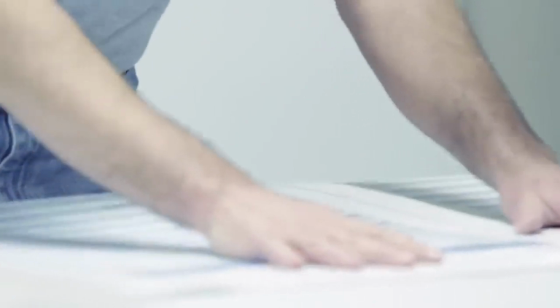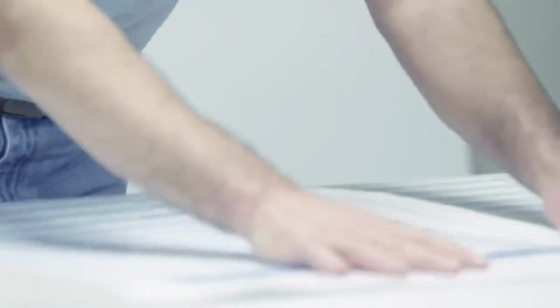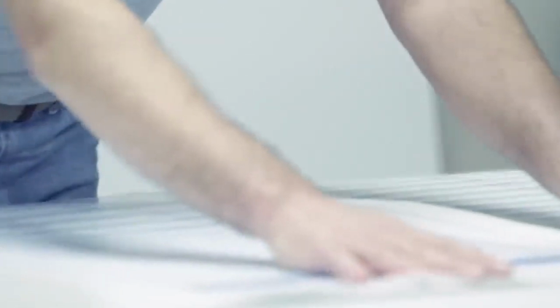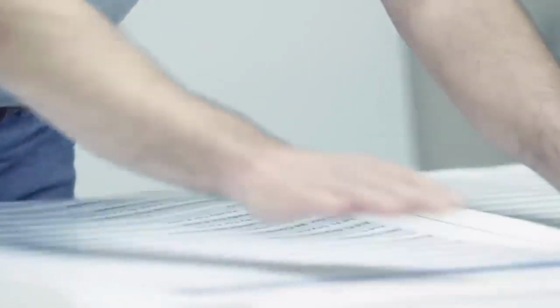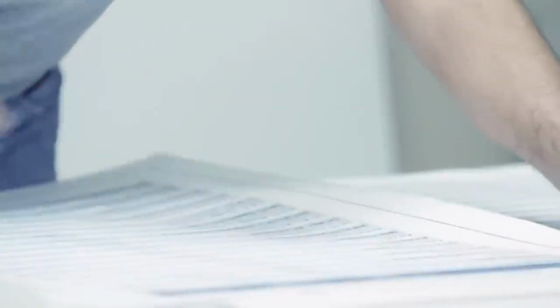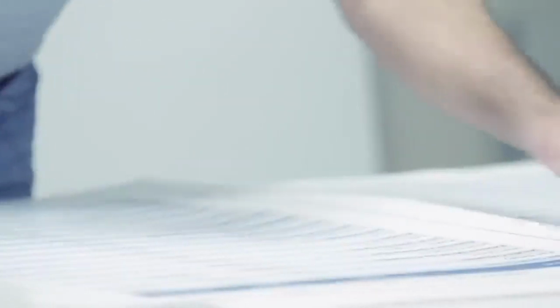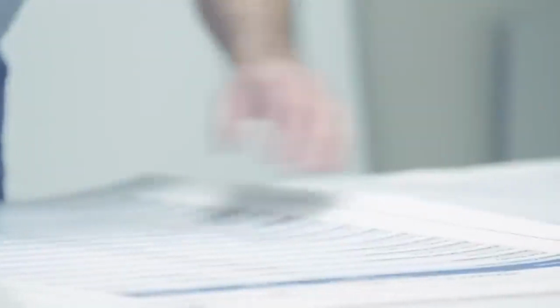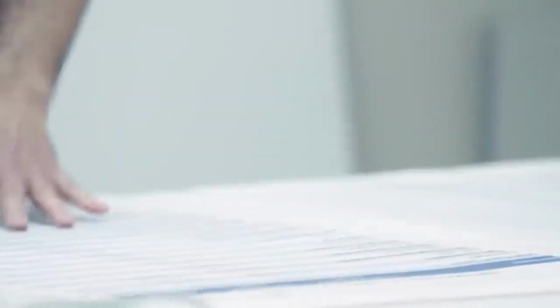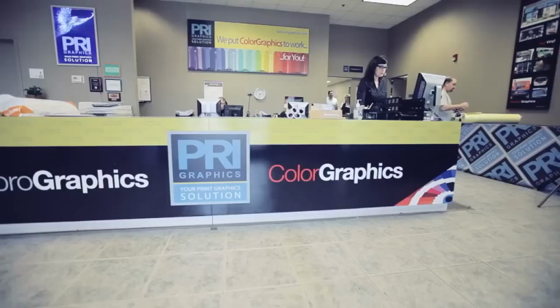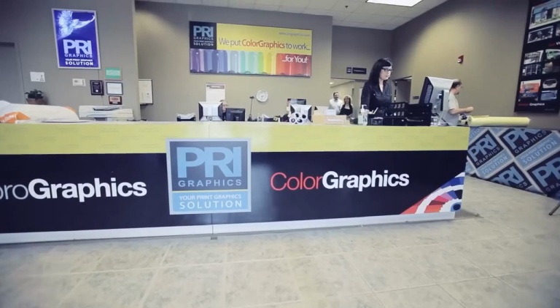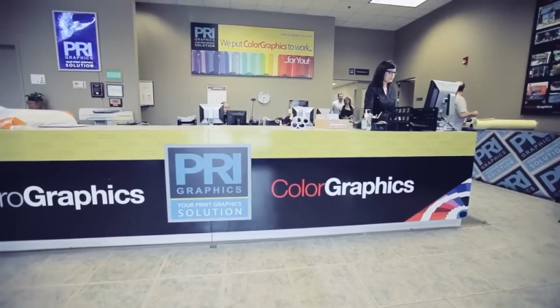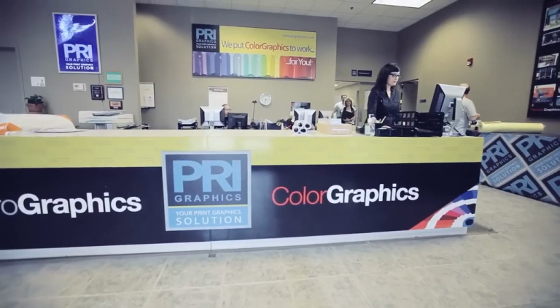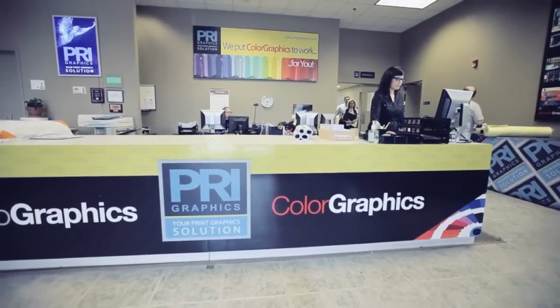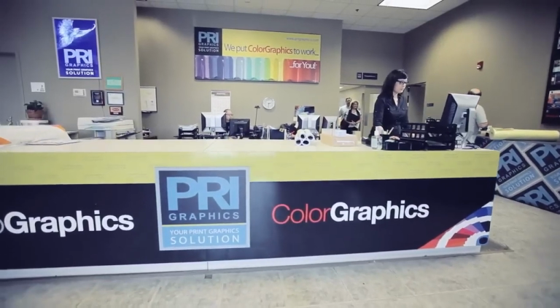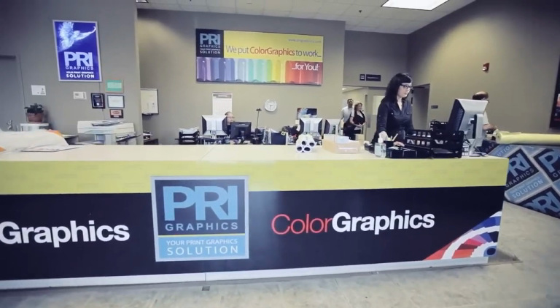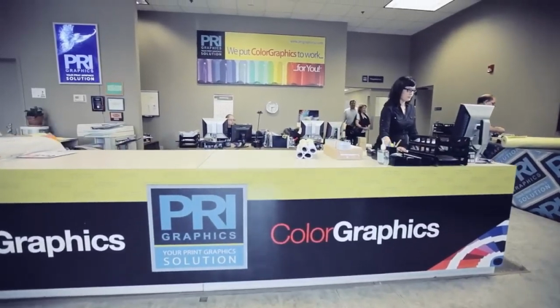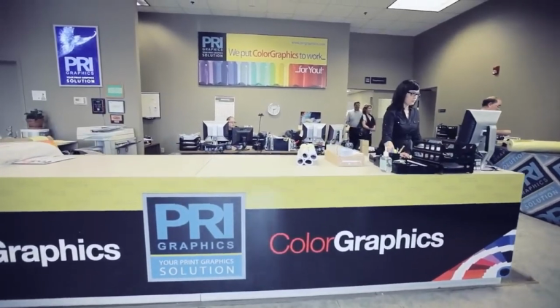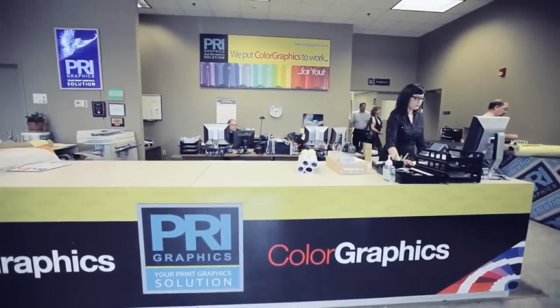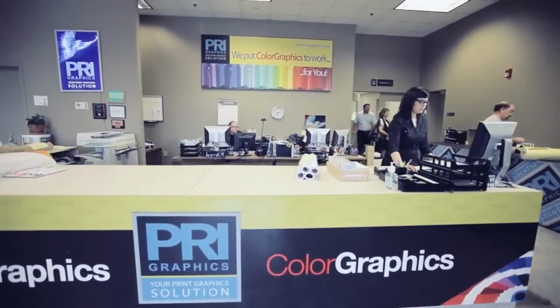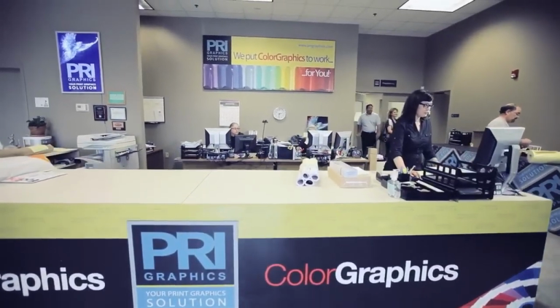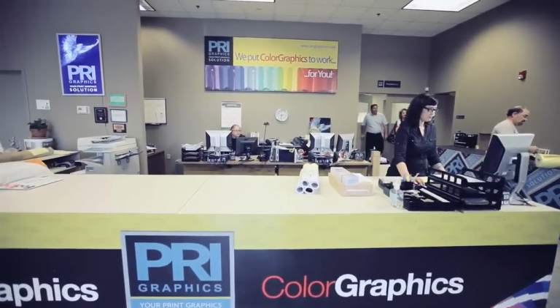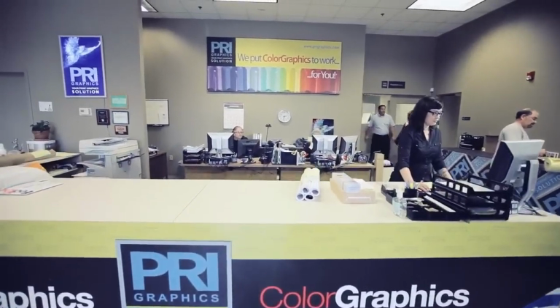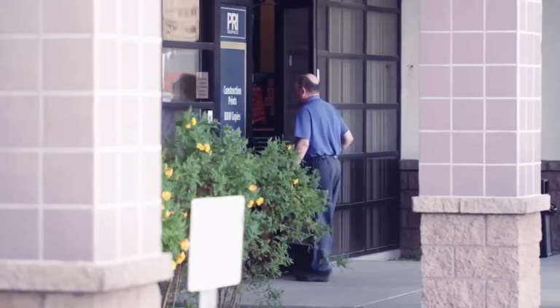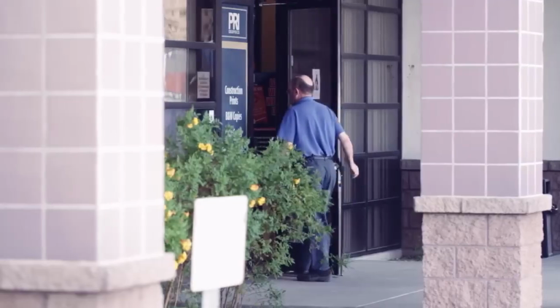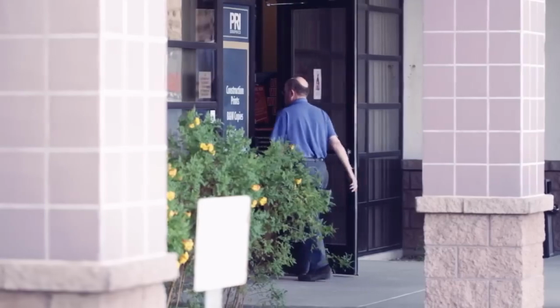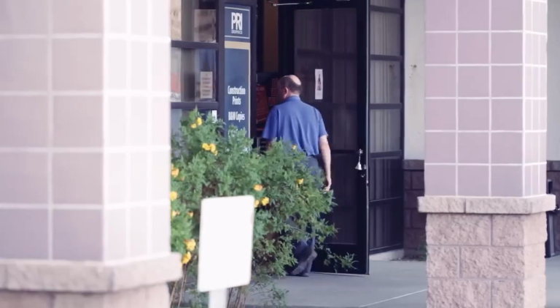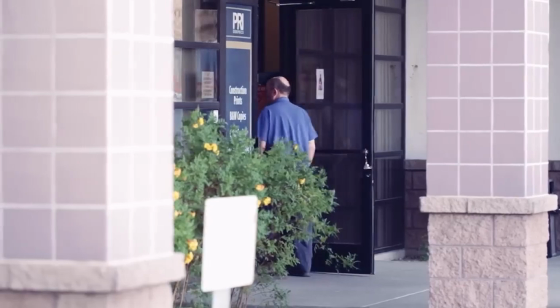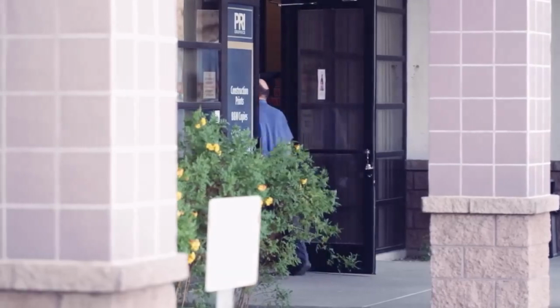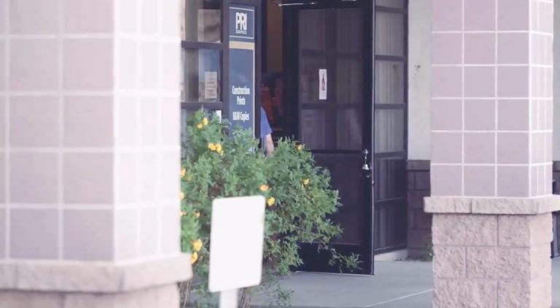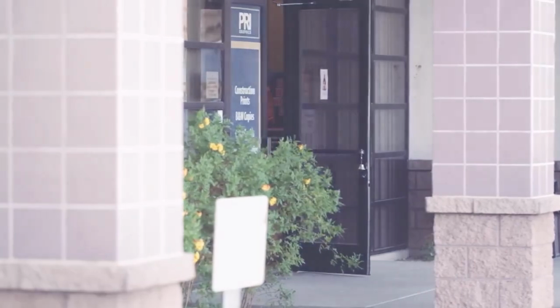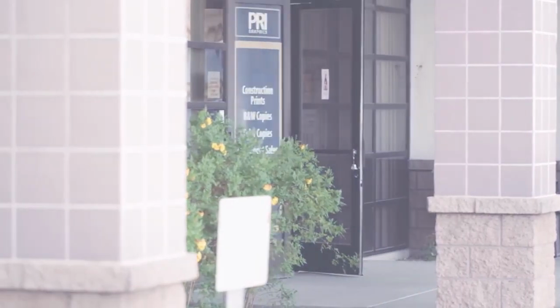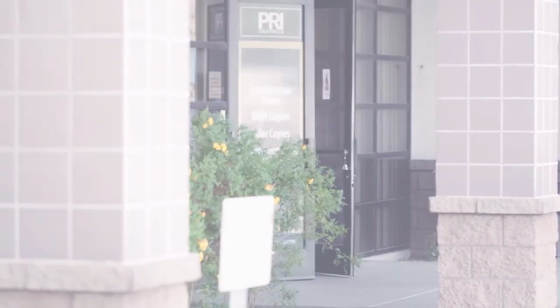Visit PRIGraphics.com to find out more. PRI, your print graphics solution.